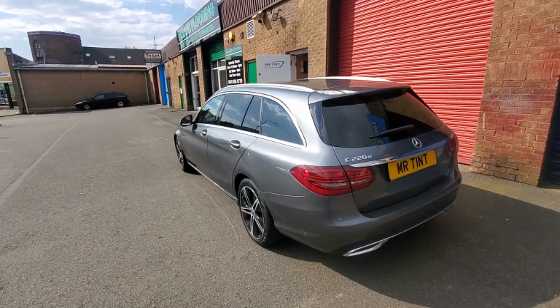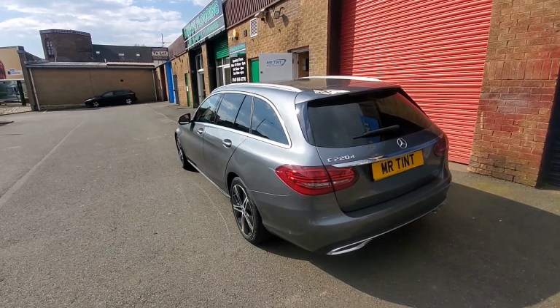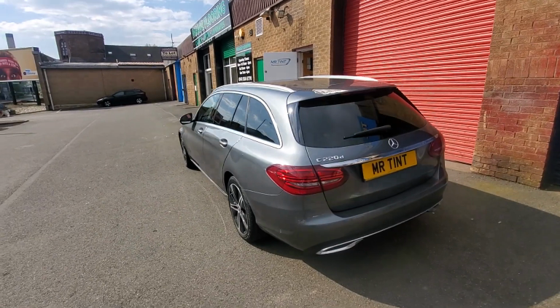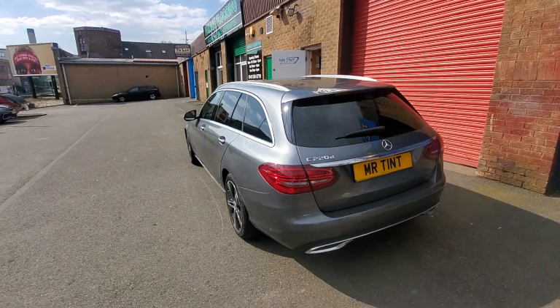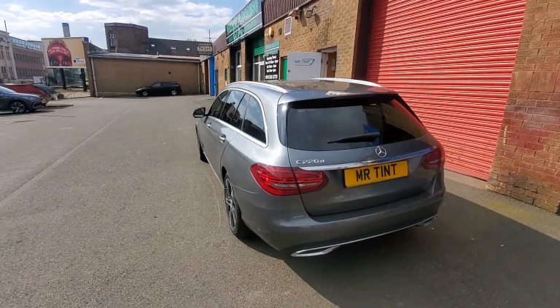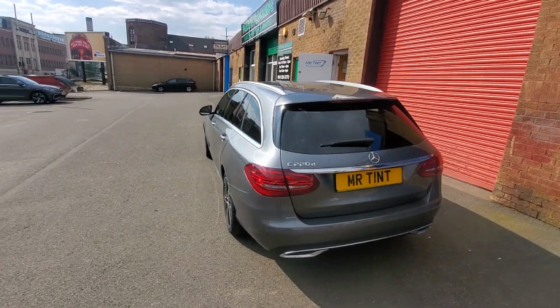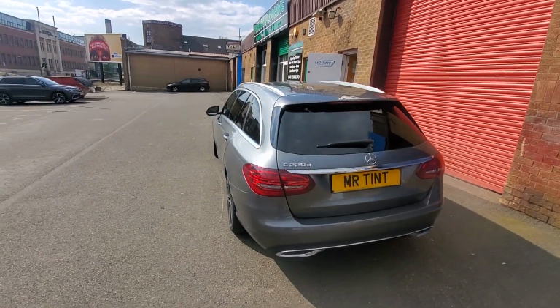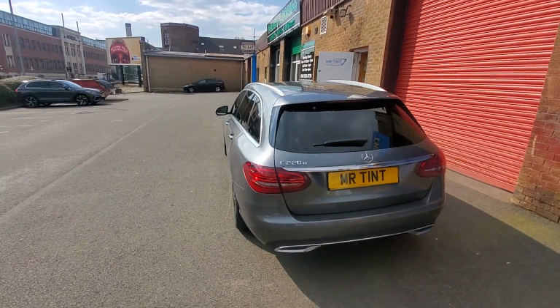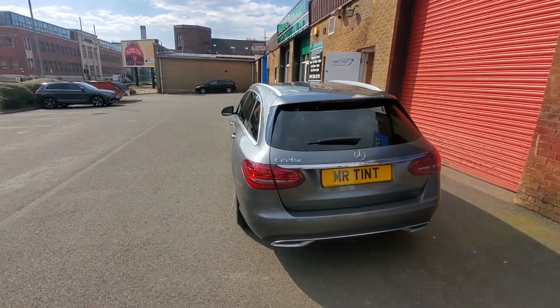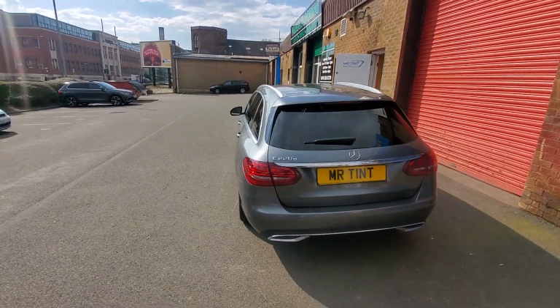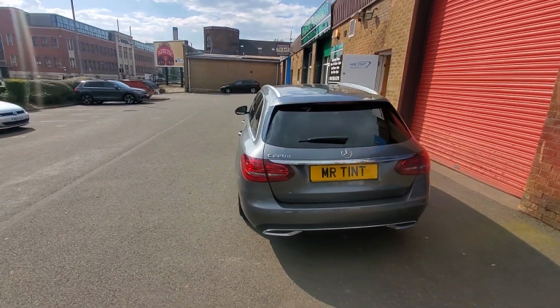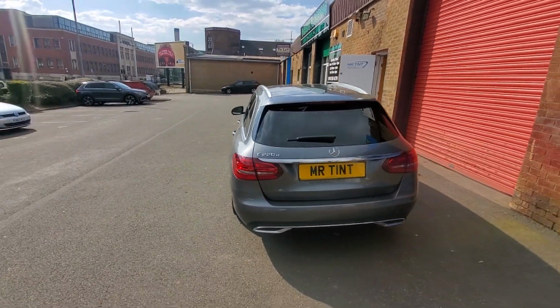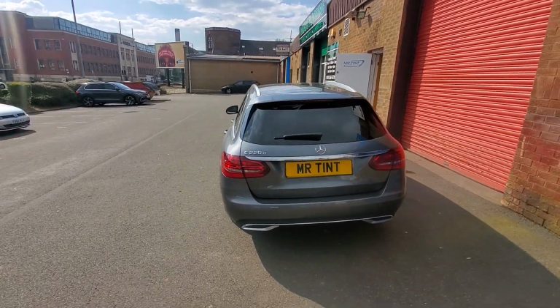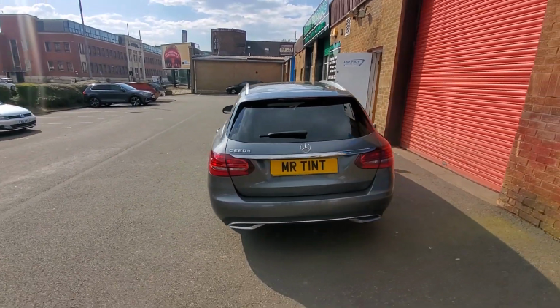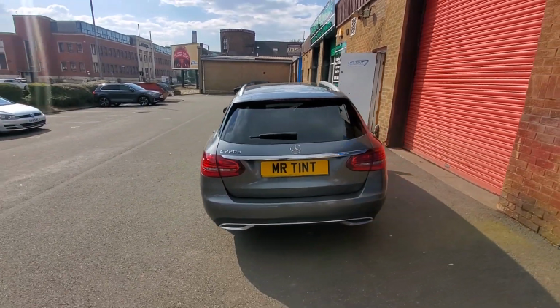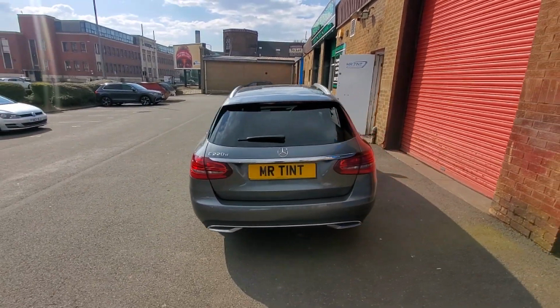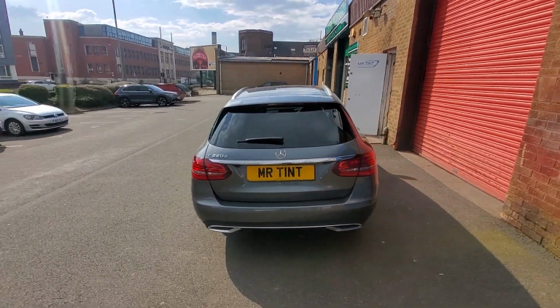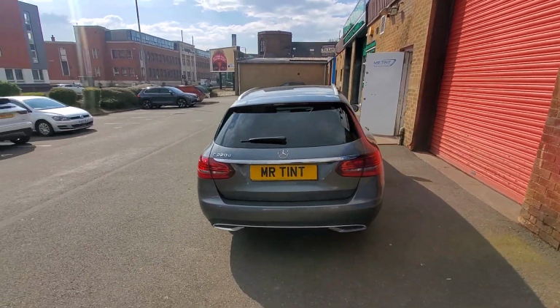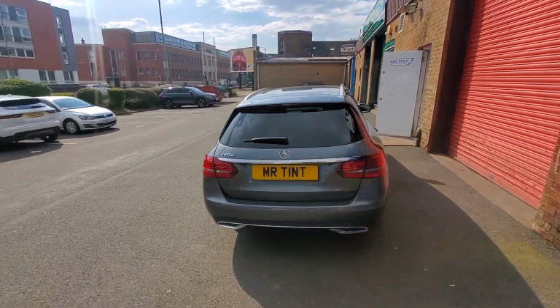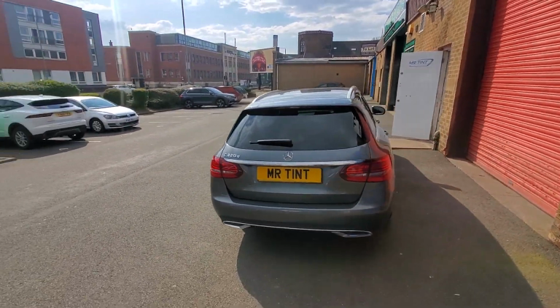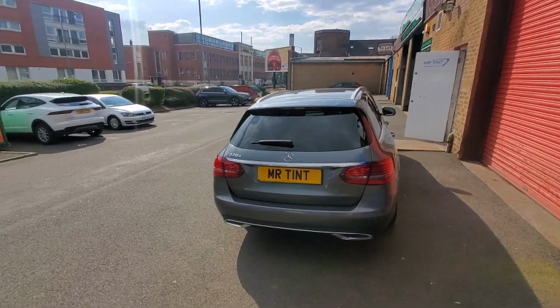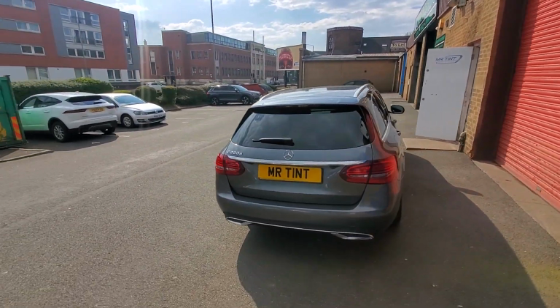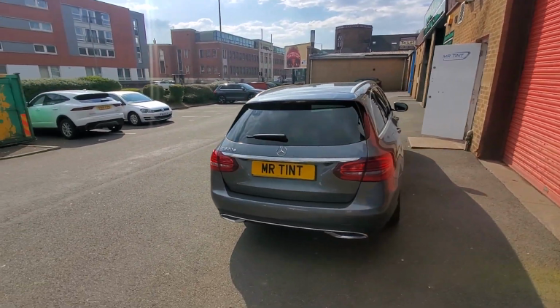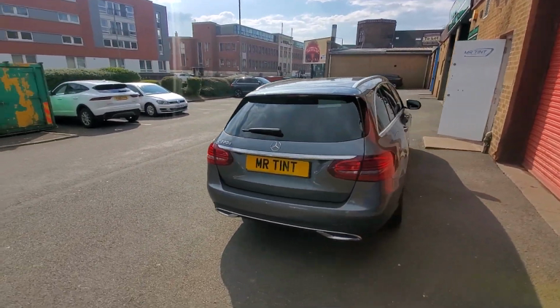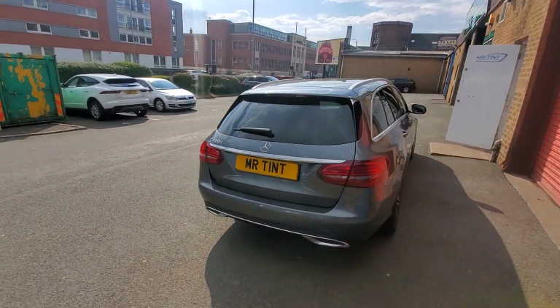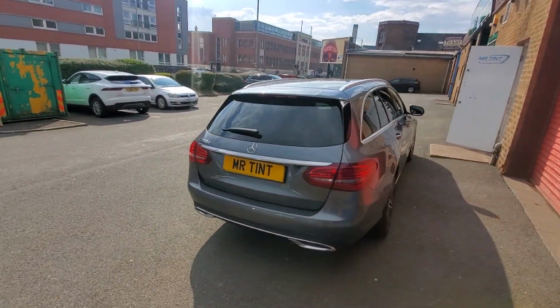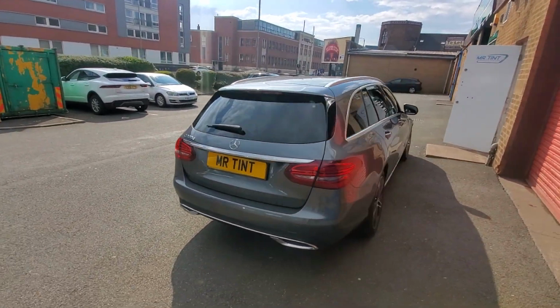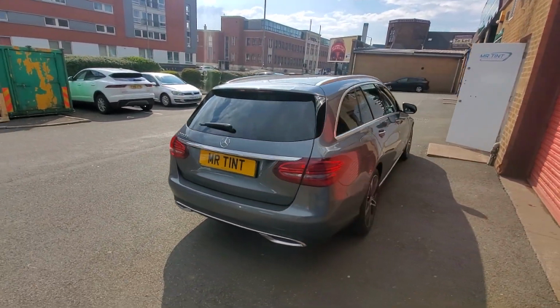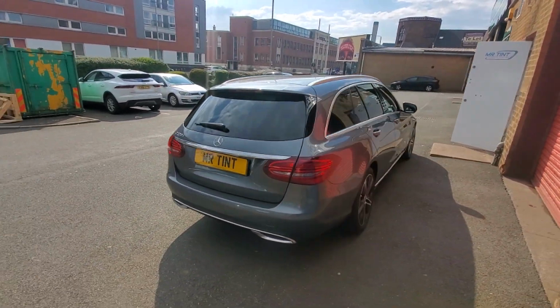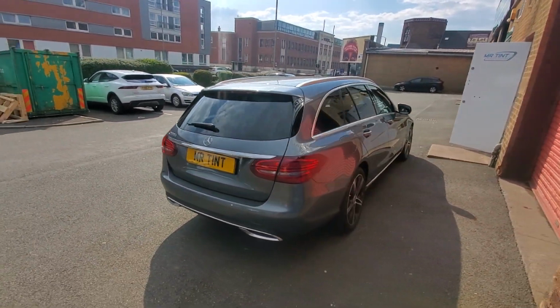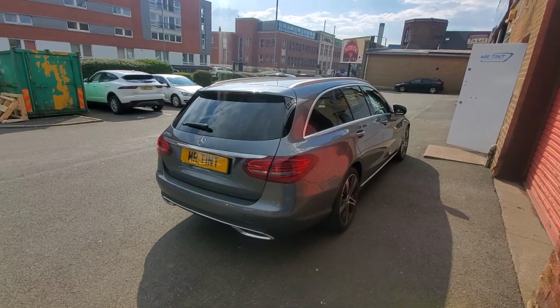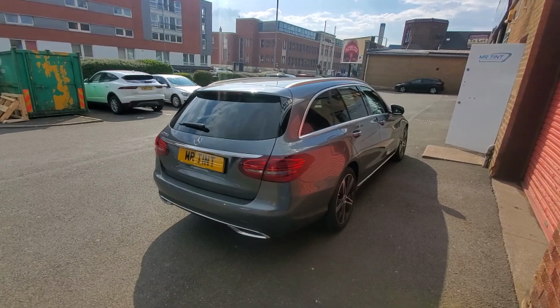Like I said, 2 doors, 2 wee vents, 2 wee quarters, the rear screen — all done in 20% dark smoke on this one. Cheers folks!